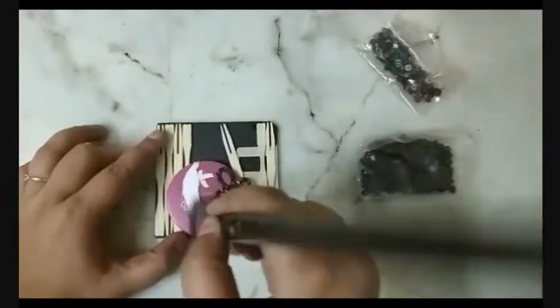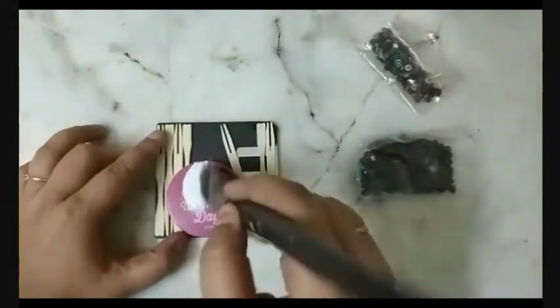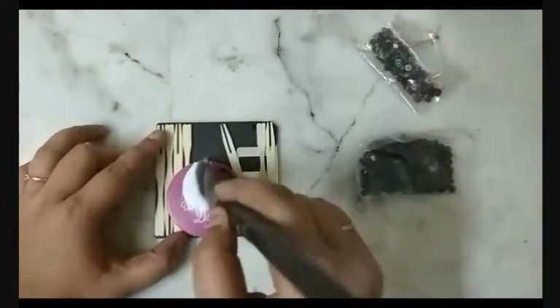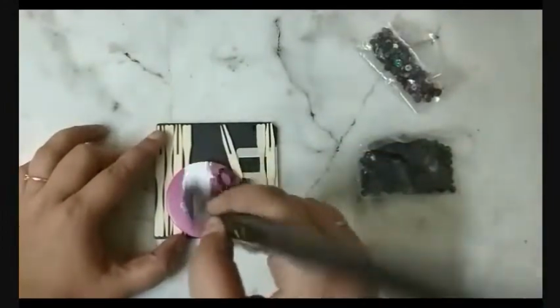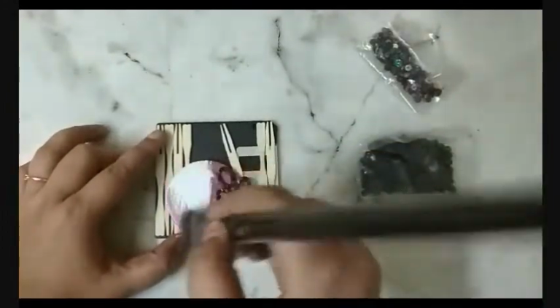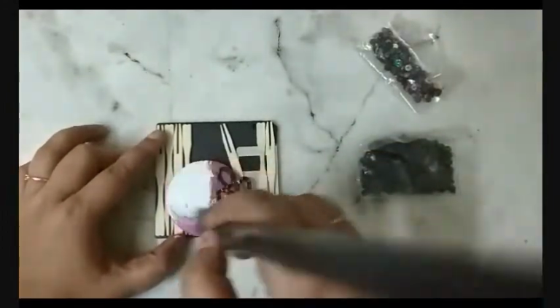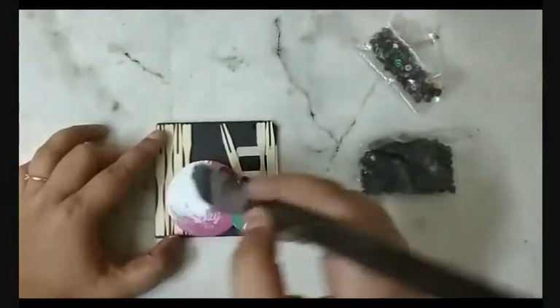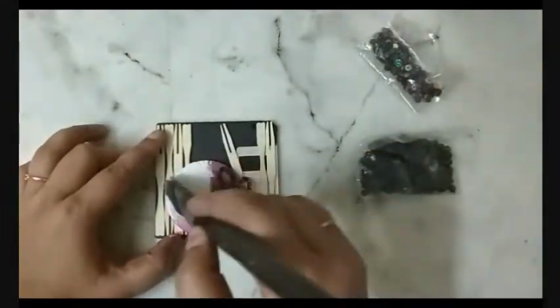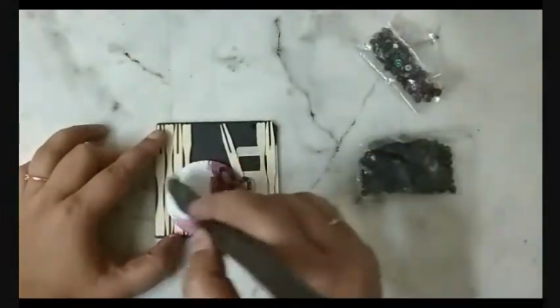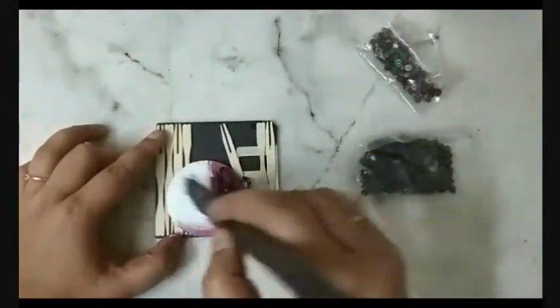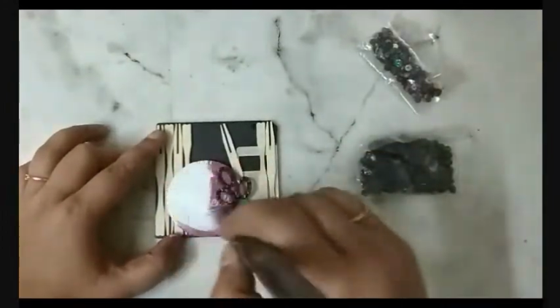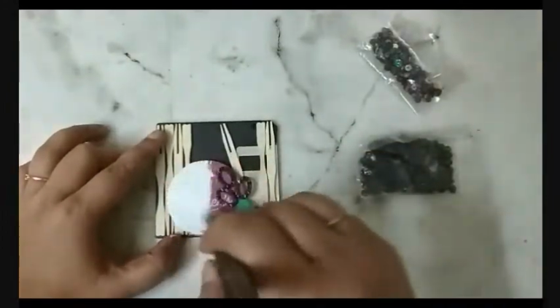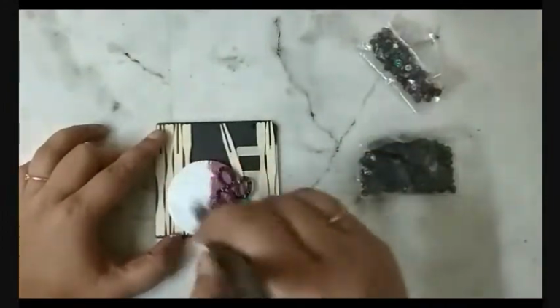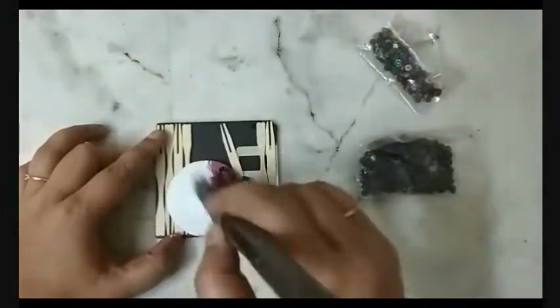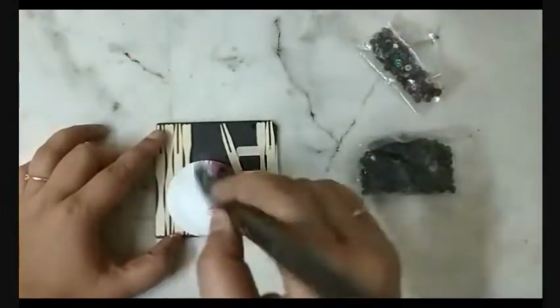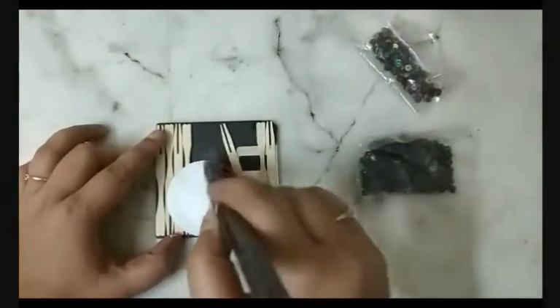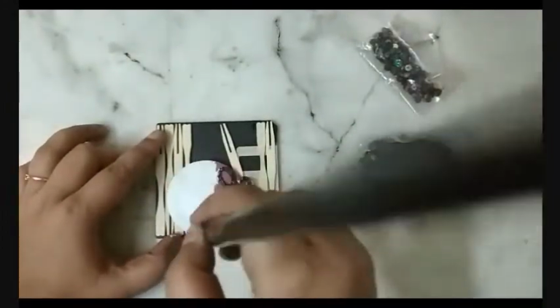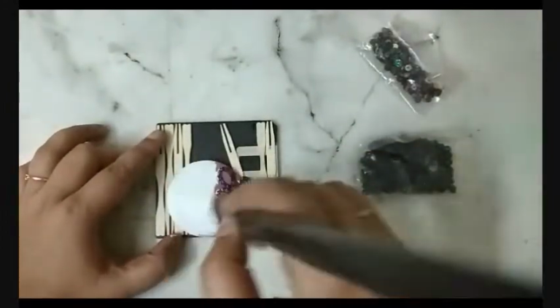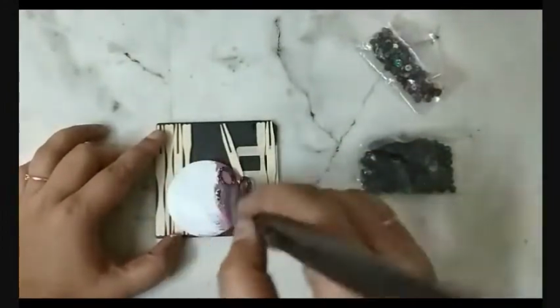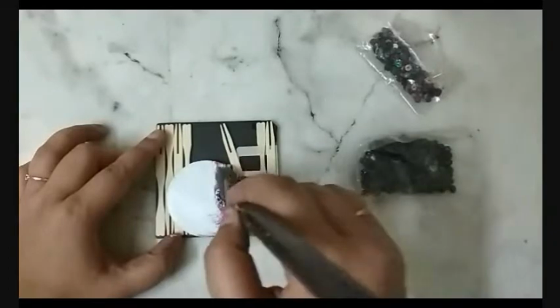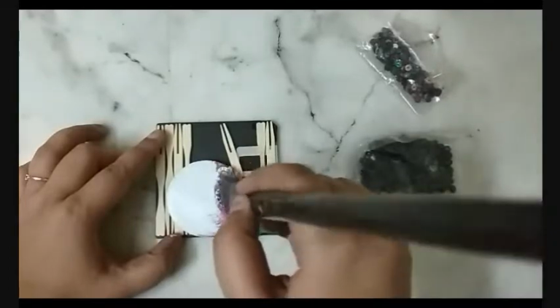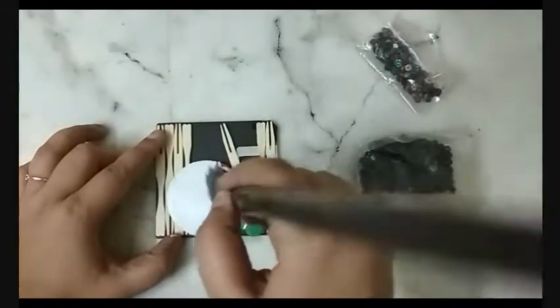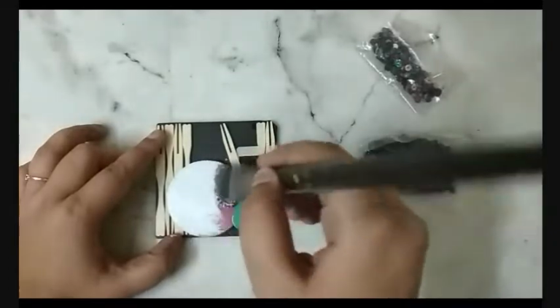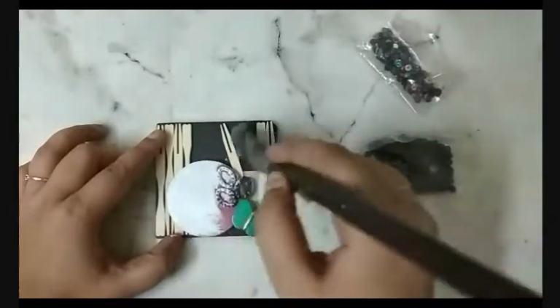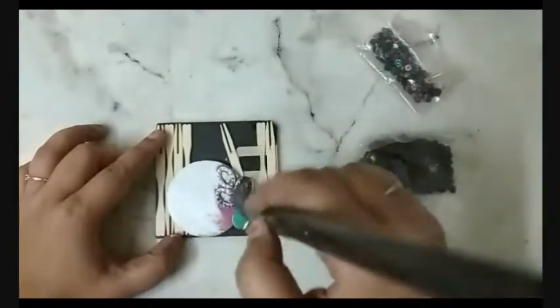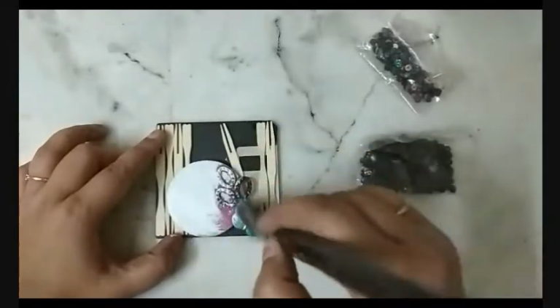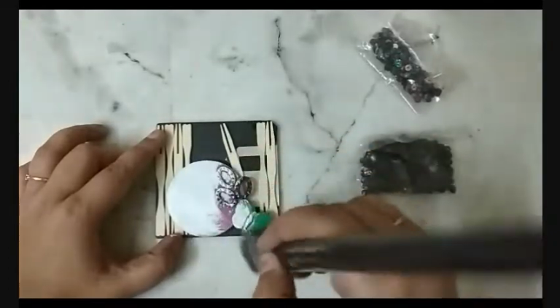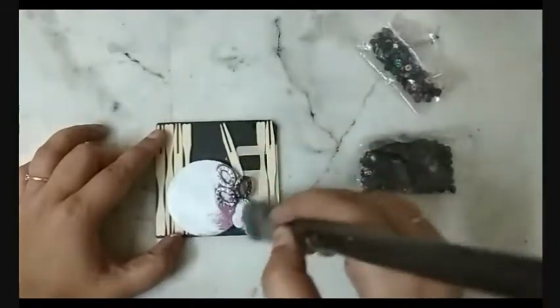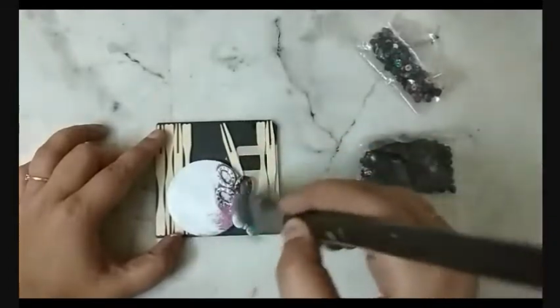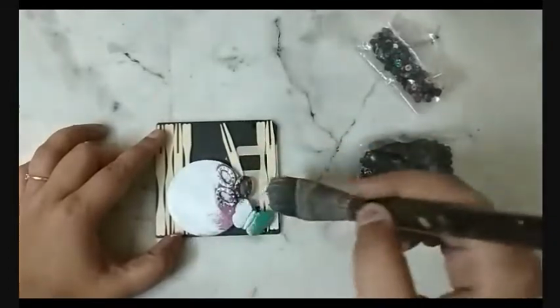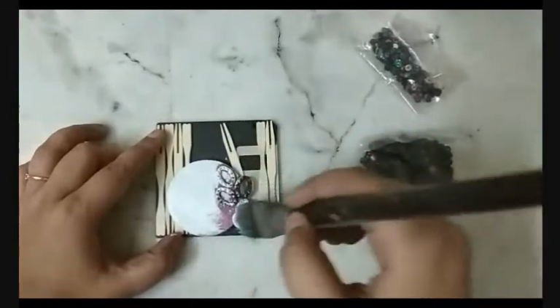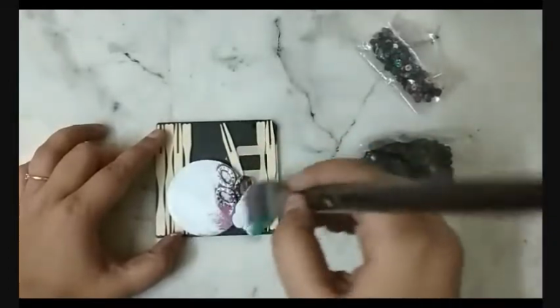I covered everything with white gesso so that it is easier to color. You can use white acrylic color if you don't have gesso at home.